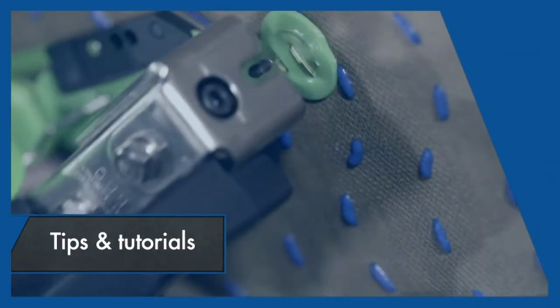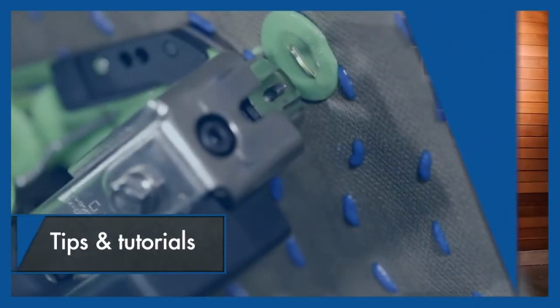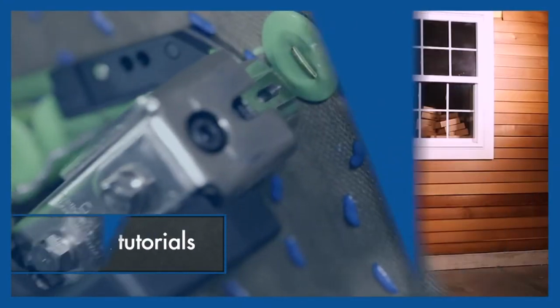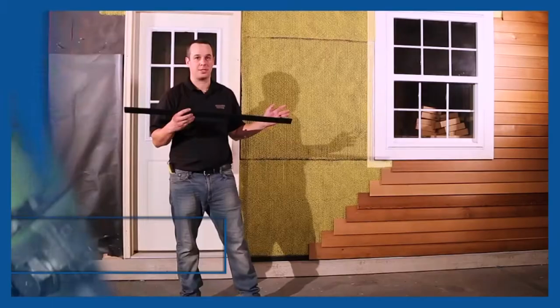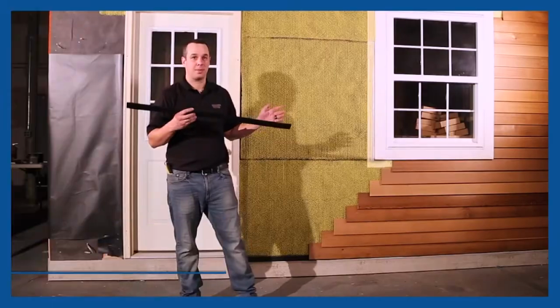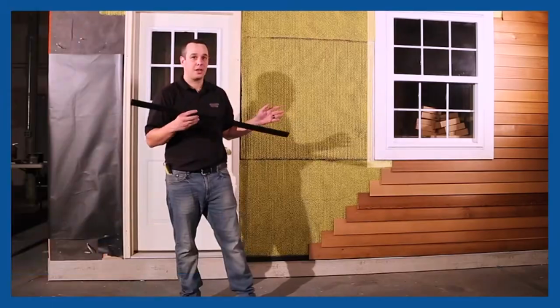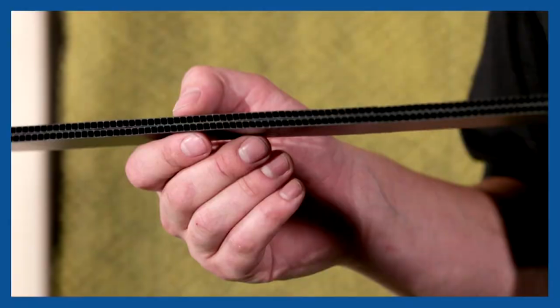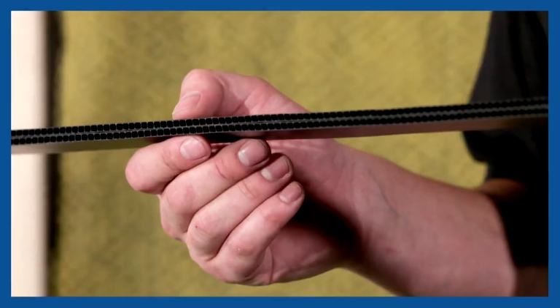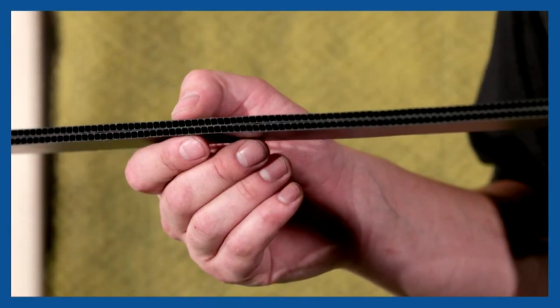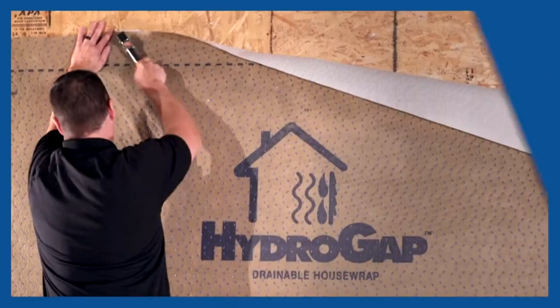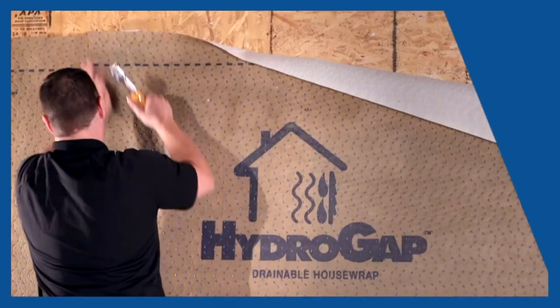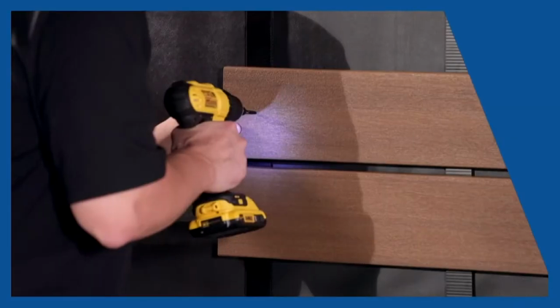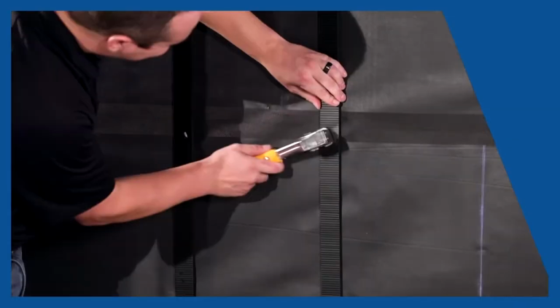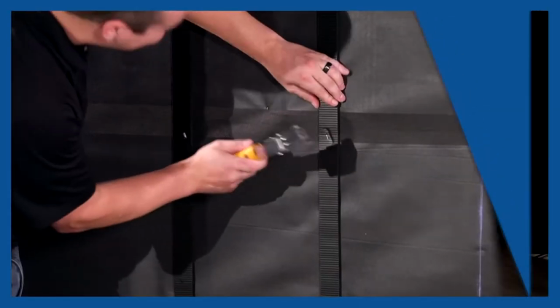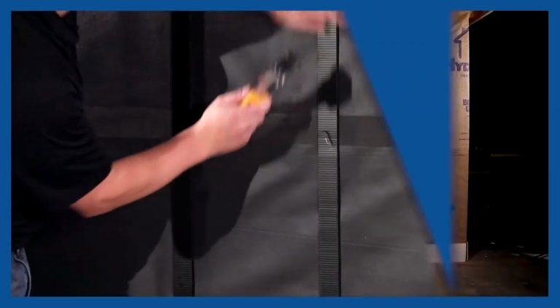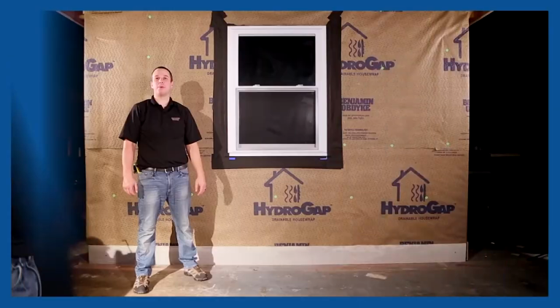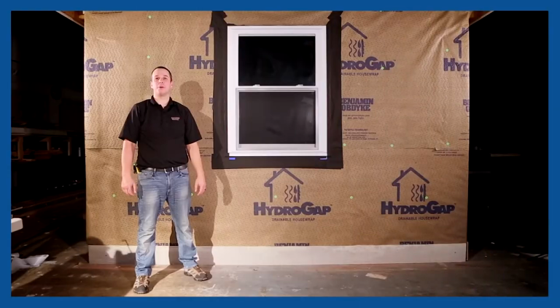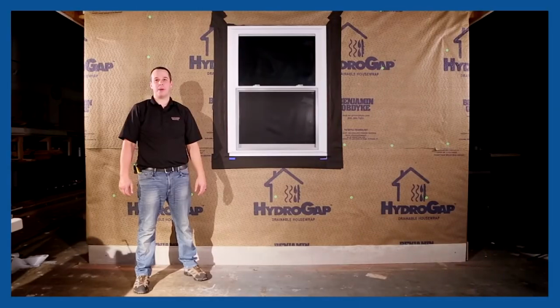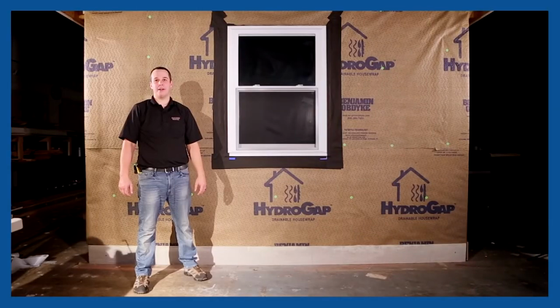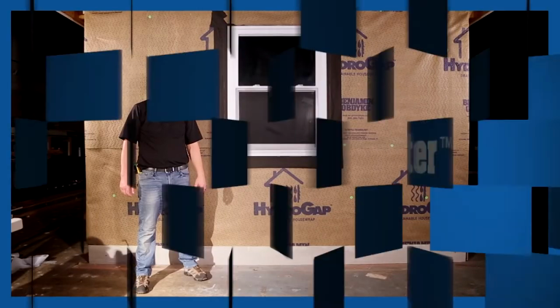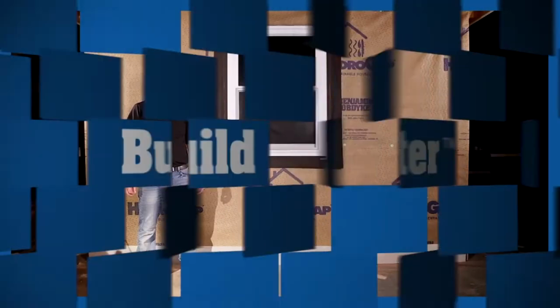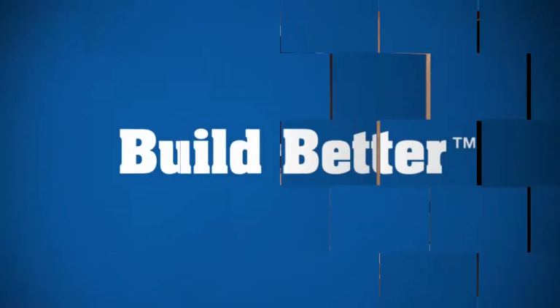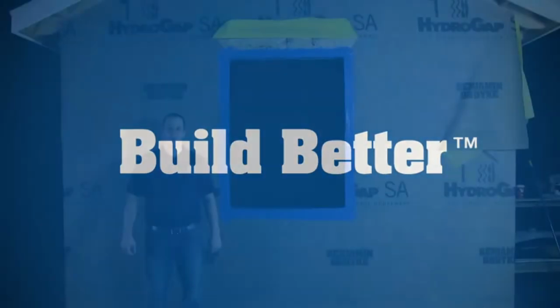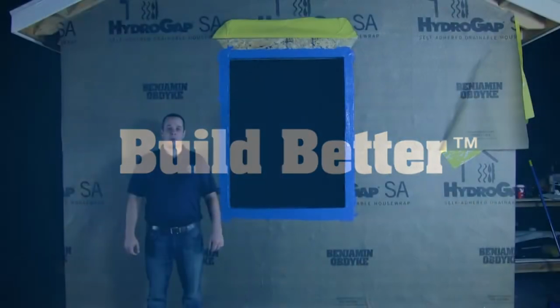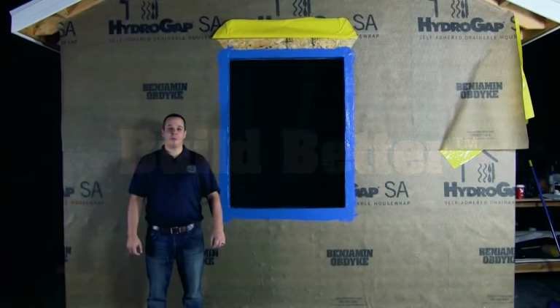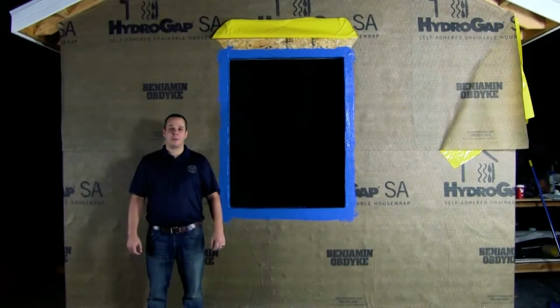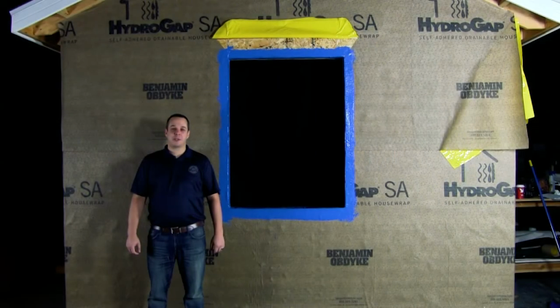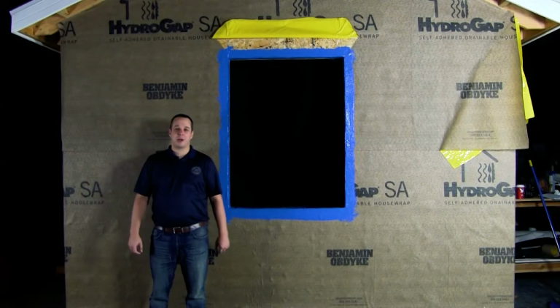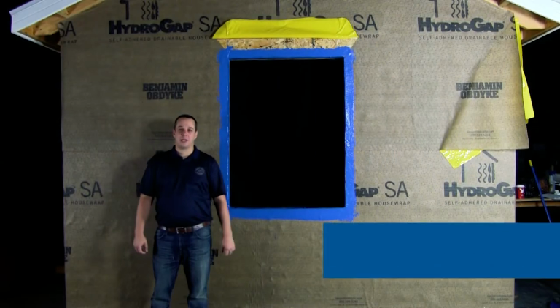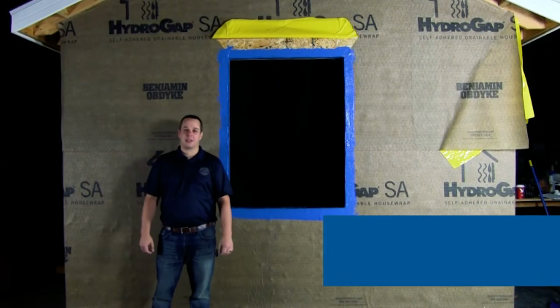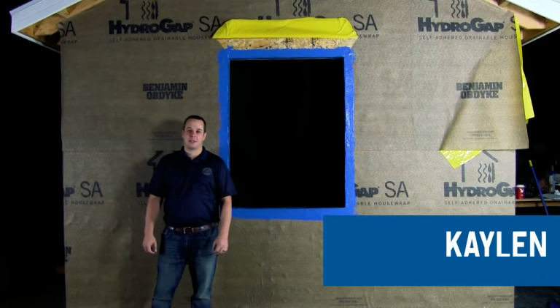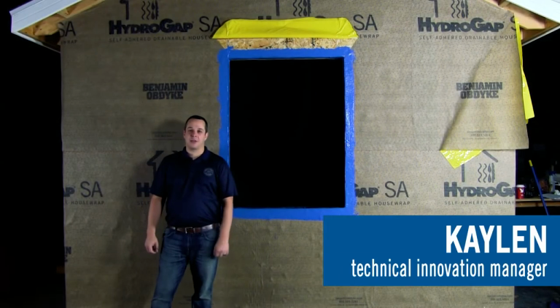We strive to help you feel better. Welcome to Benjamin Obdike's Test House.